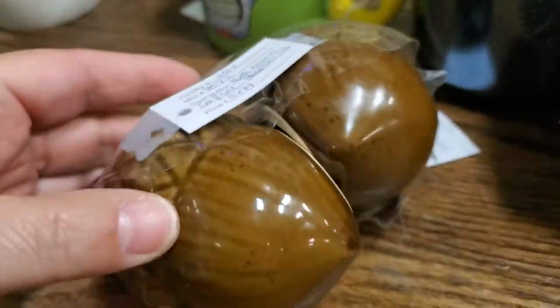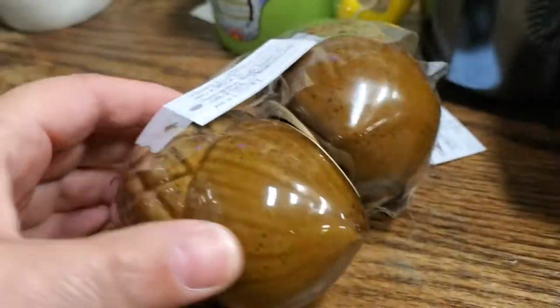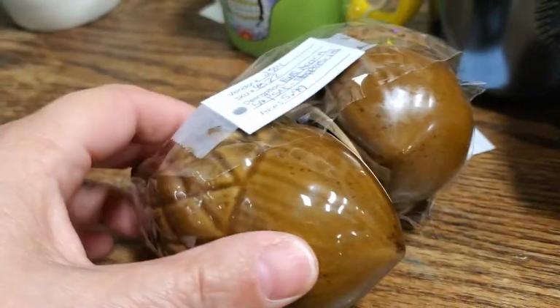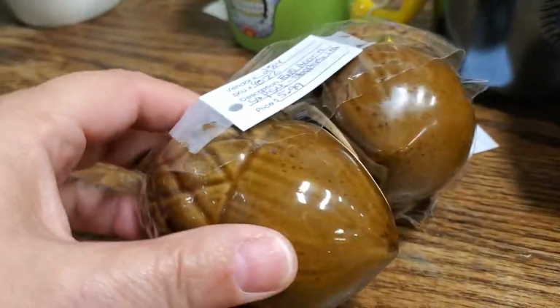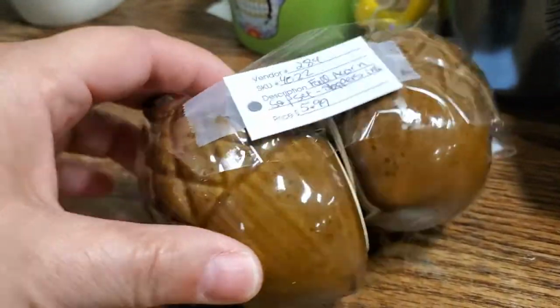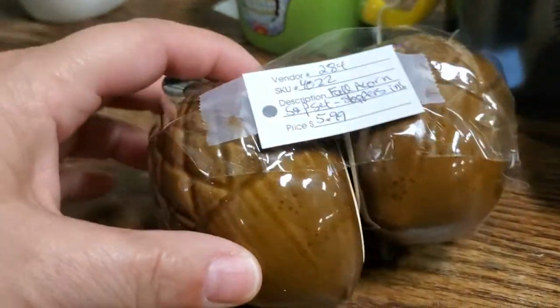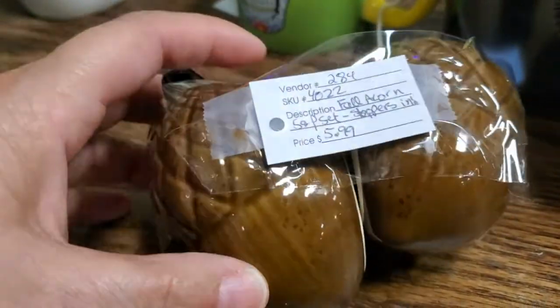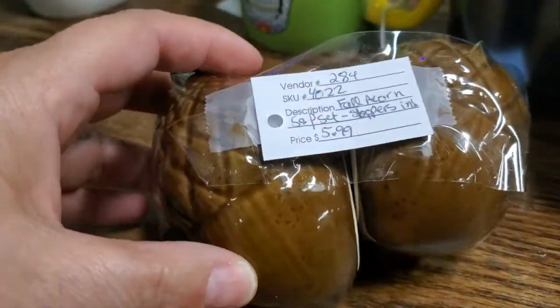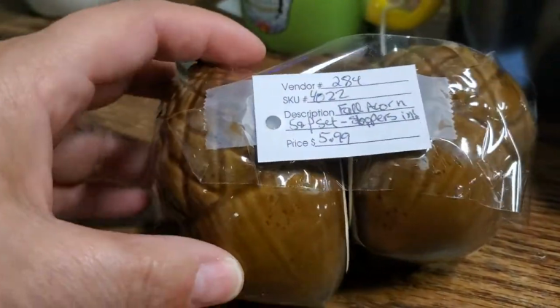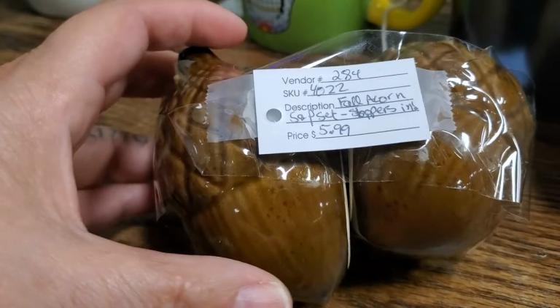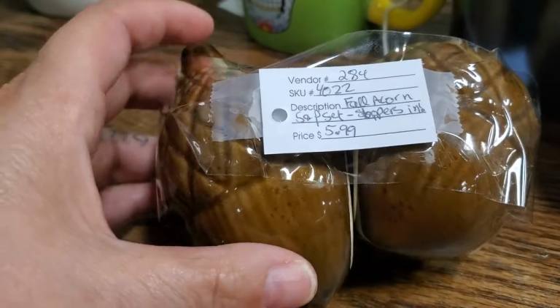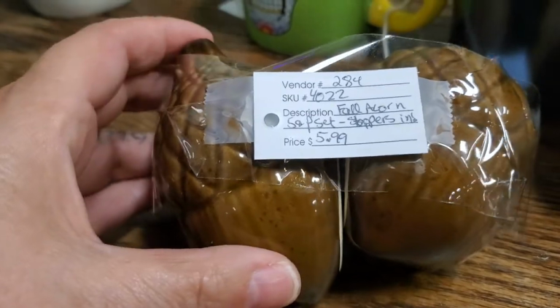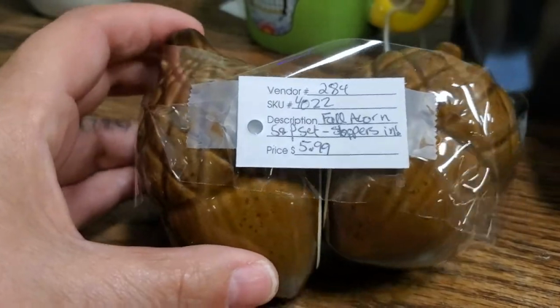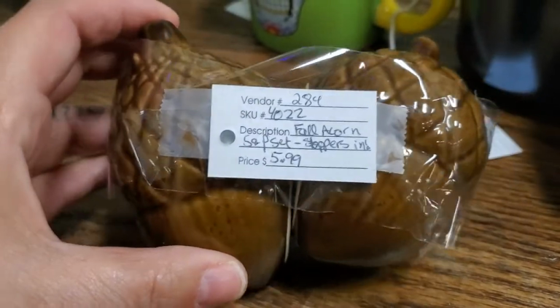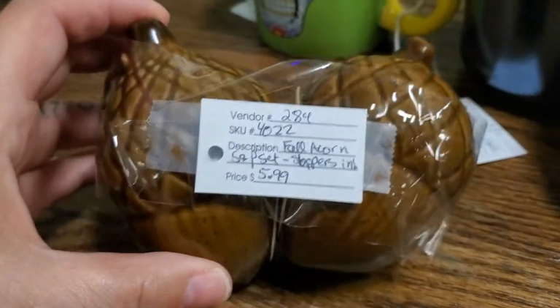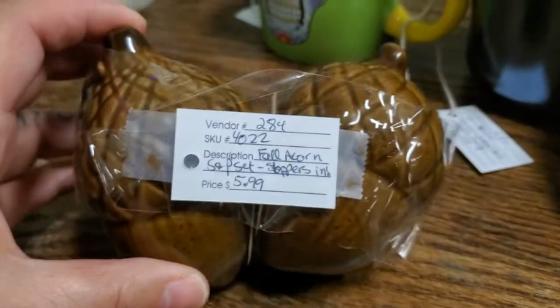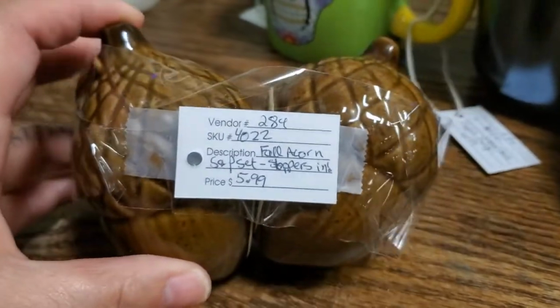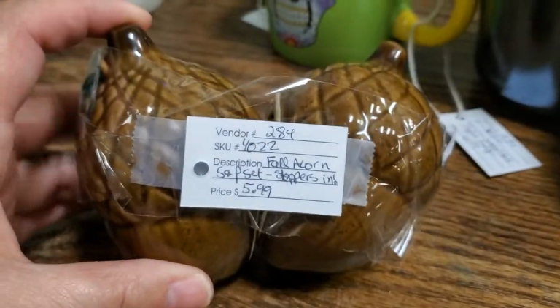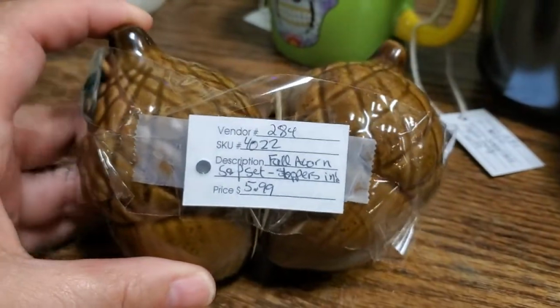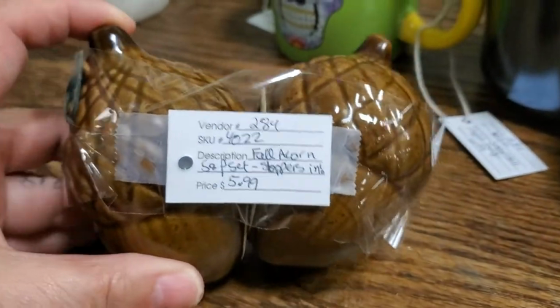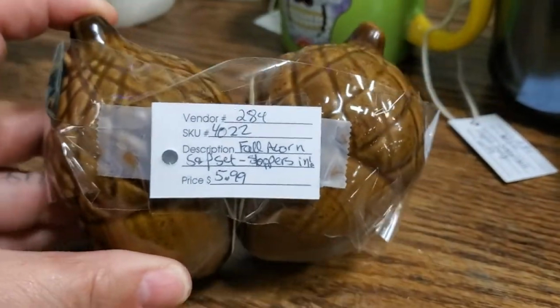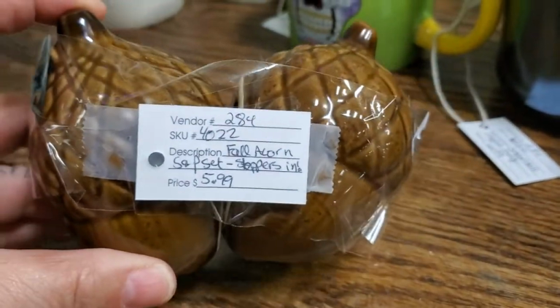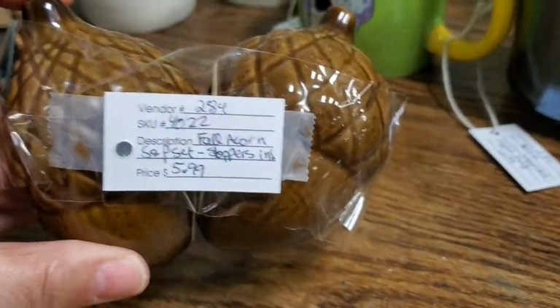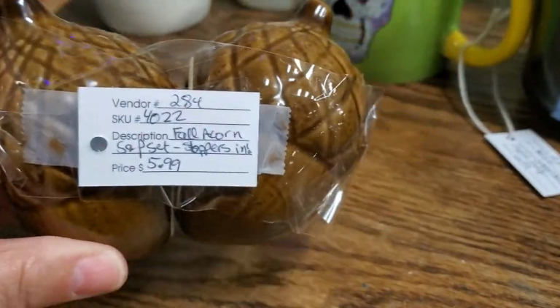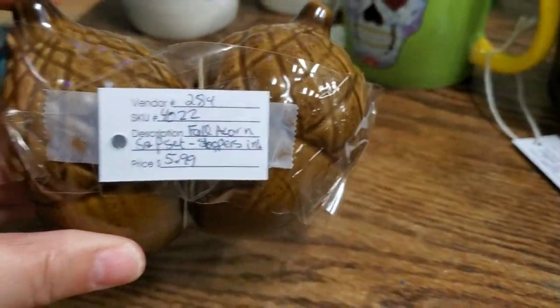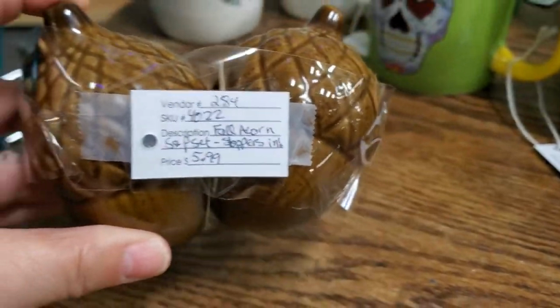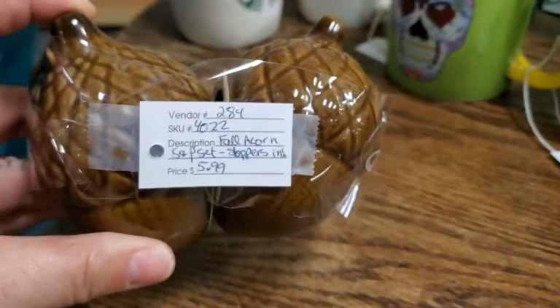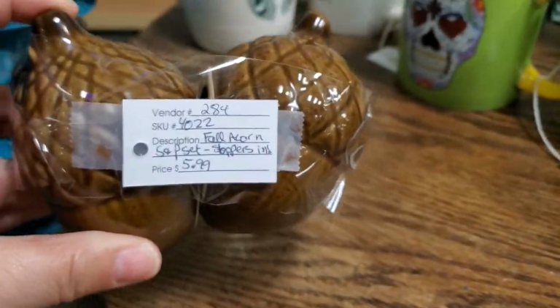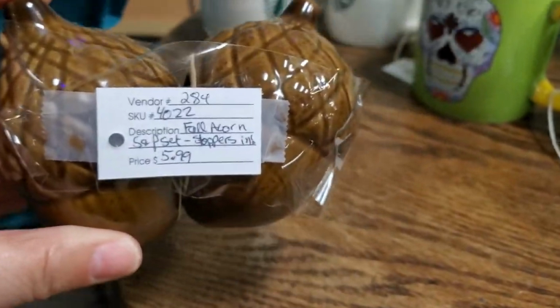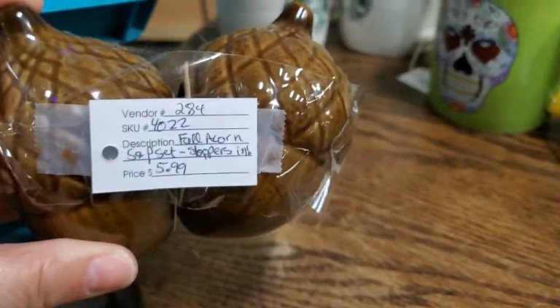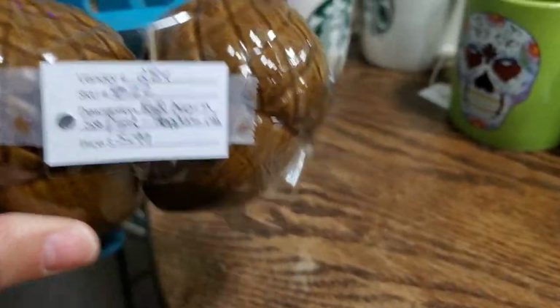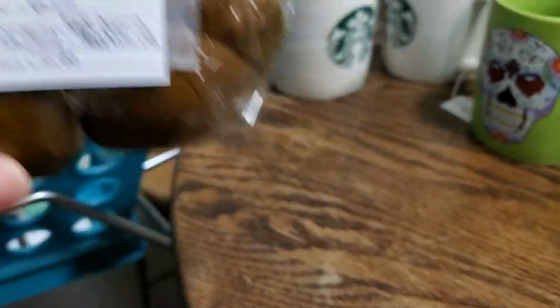Acorn salt and pepper shakers. They're a lot of fun, especially with fall coming right now.